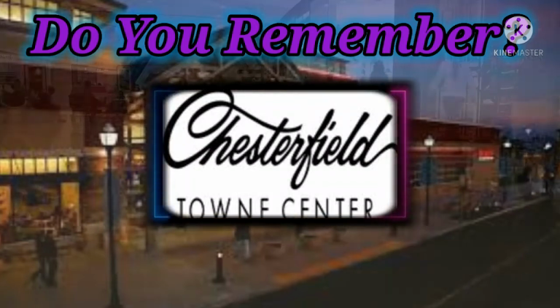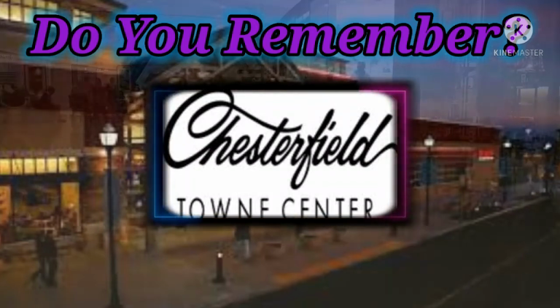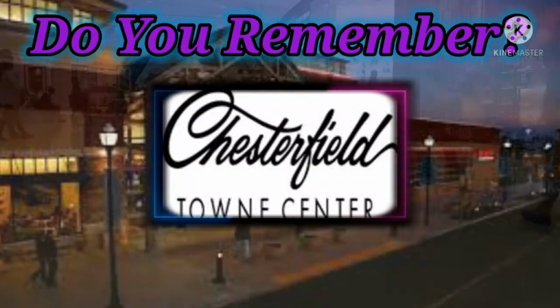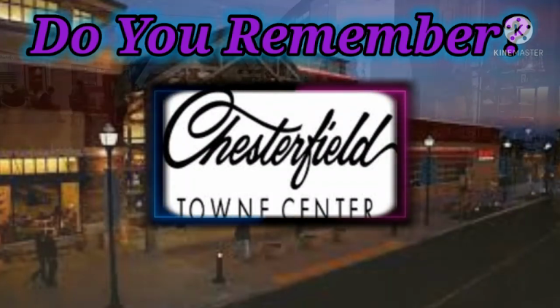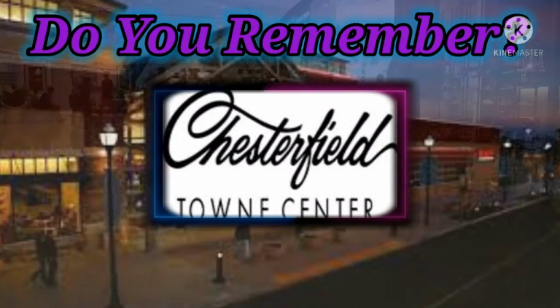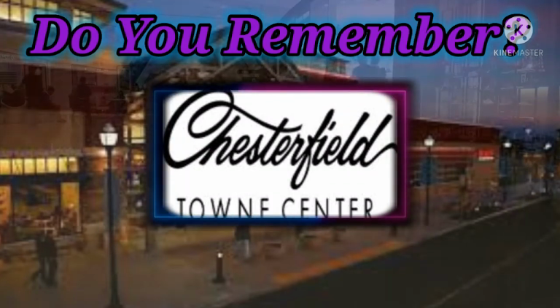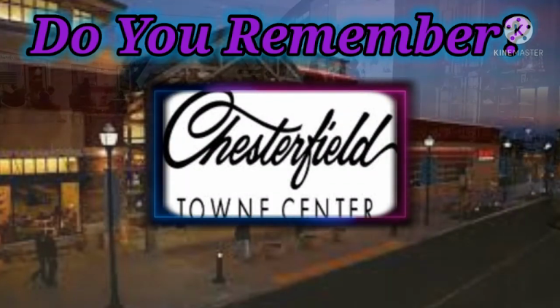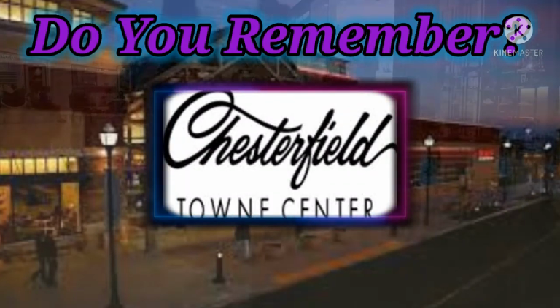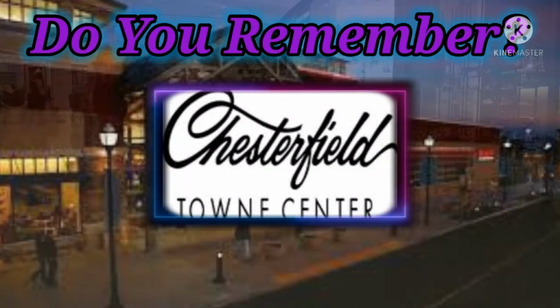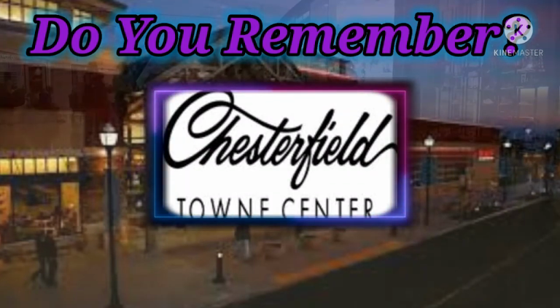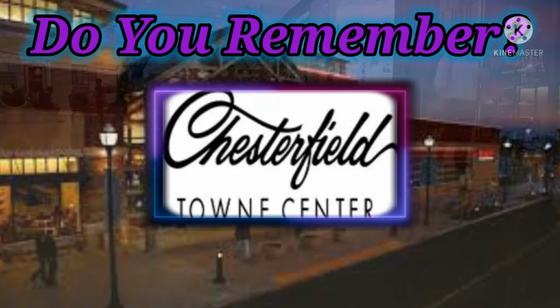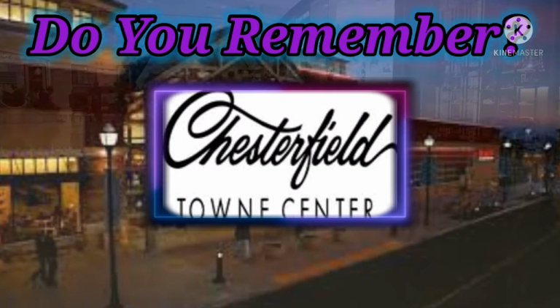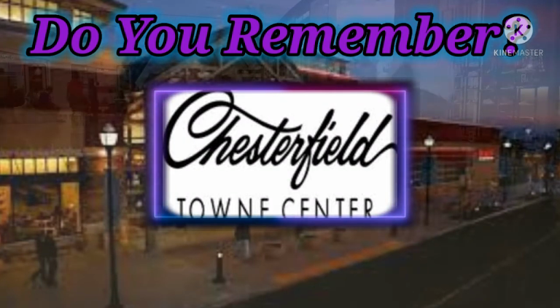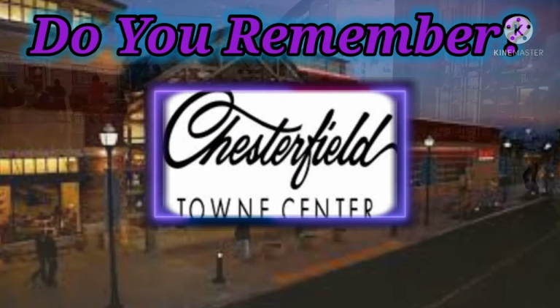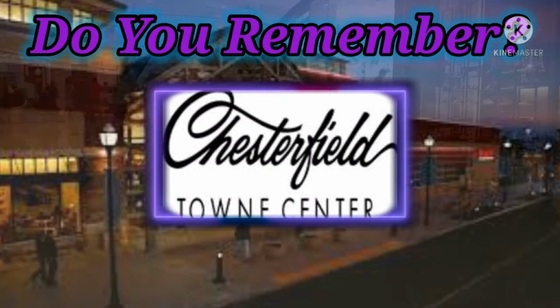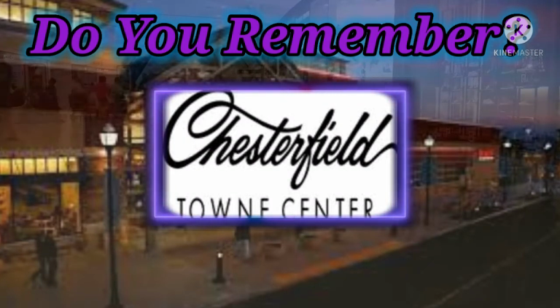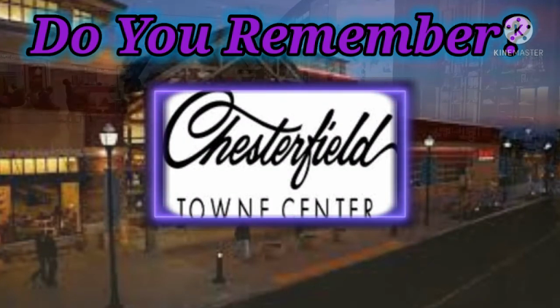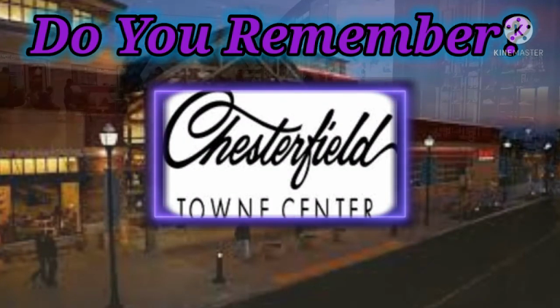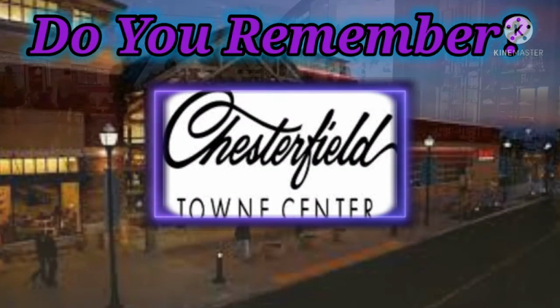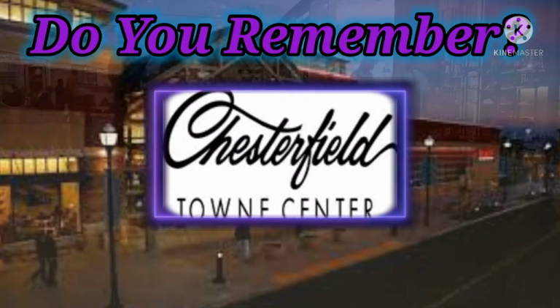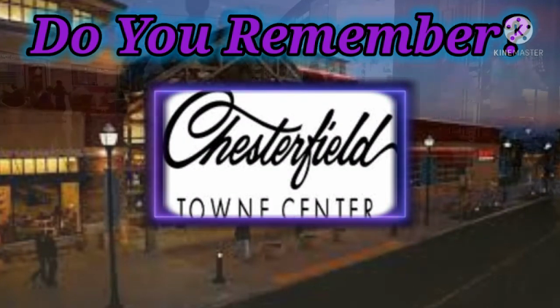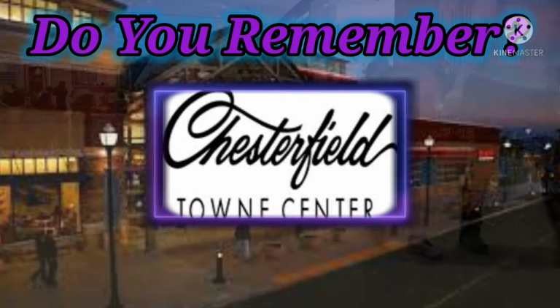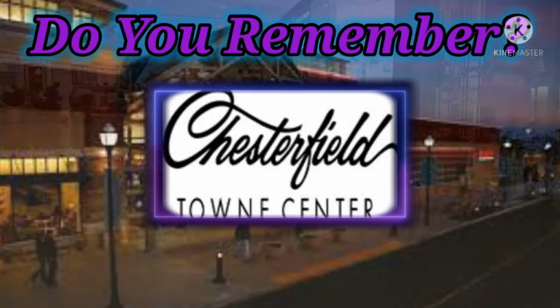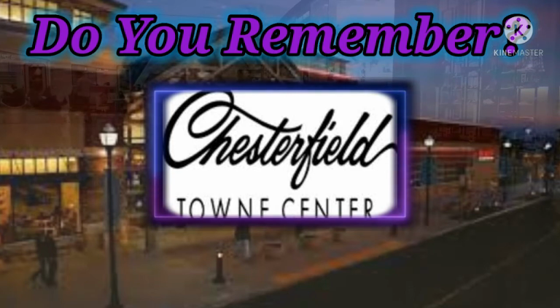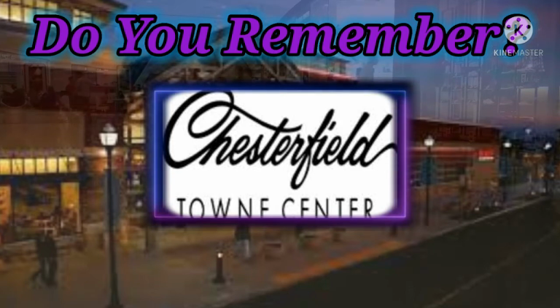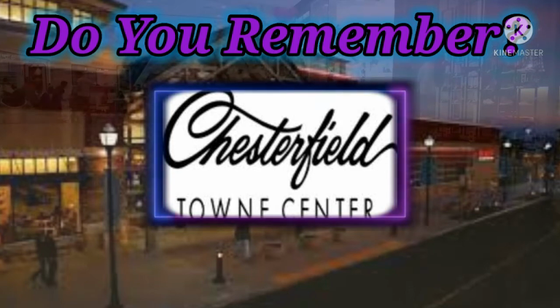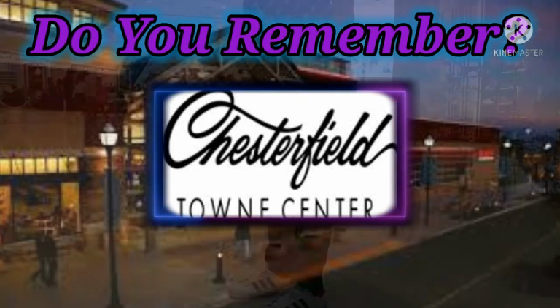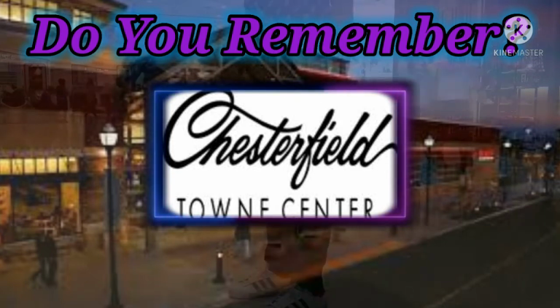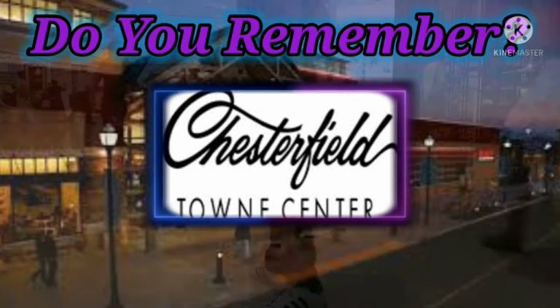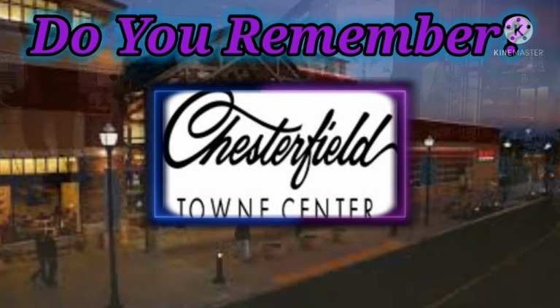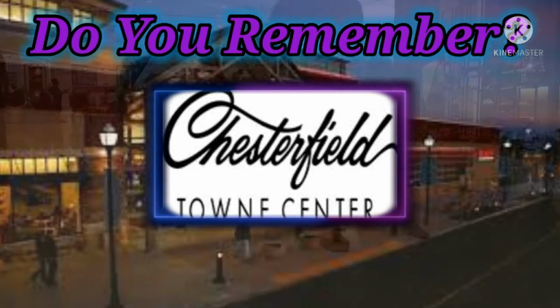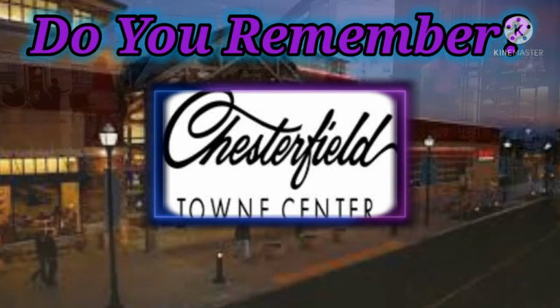Chesterfield Town Center is an enclosed shopping mall located in Richmond, Virginia that opened in 1975.